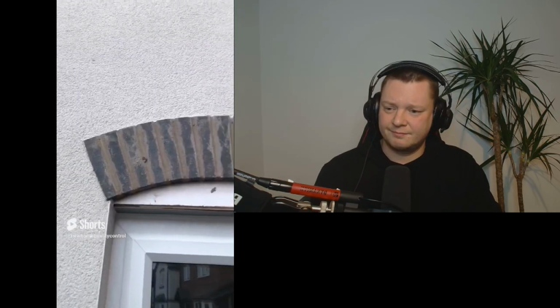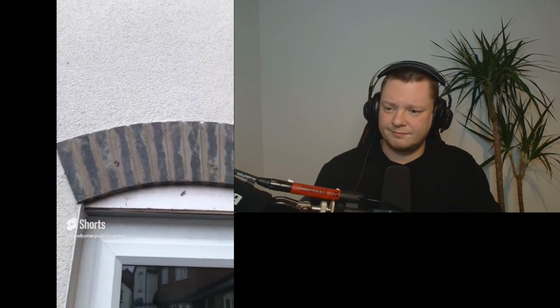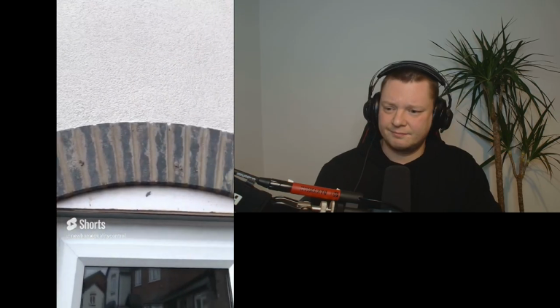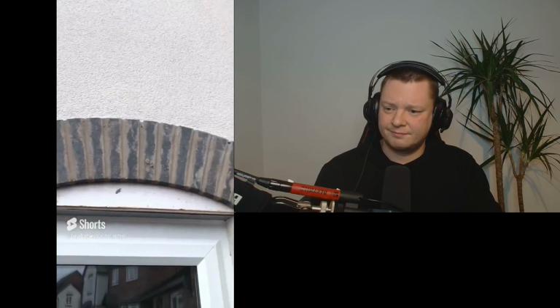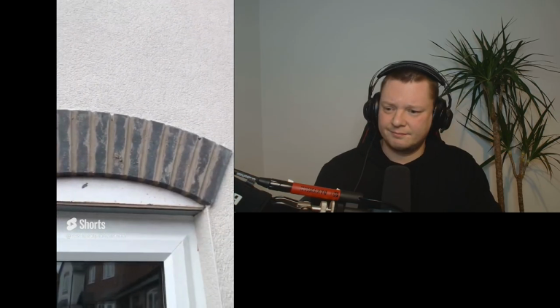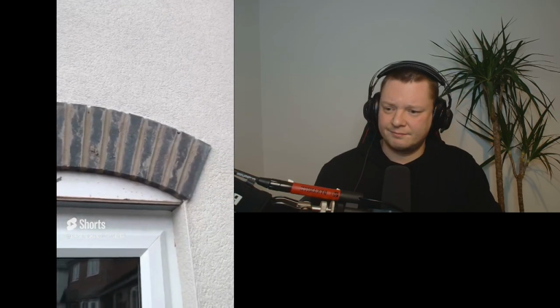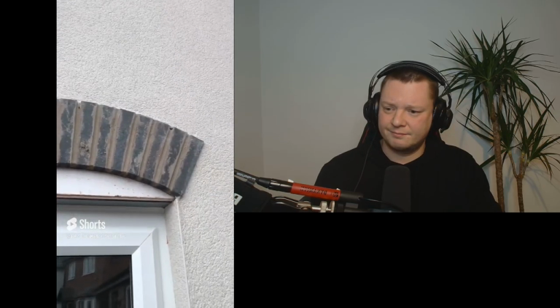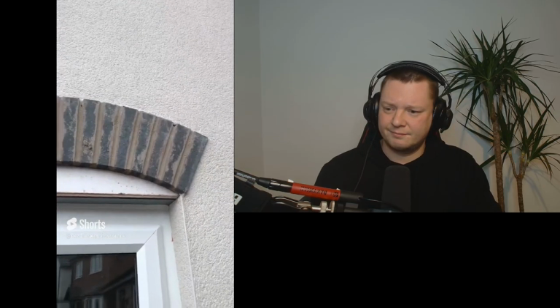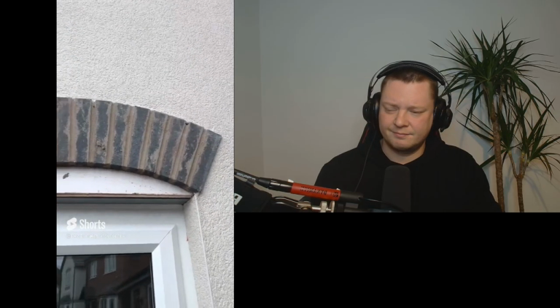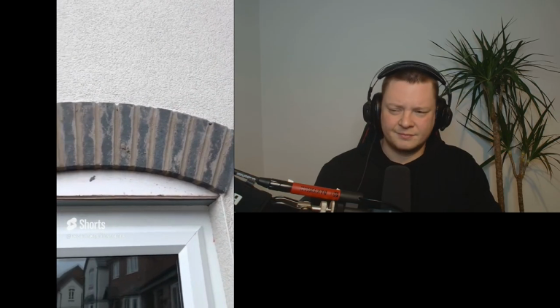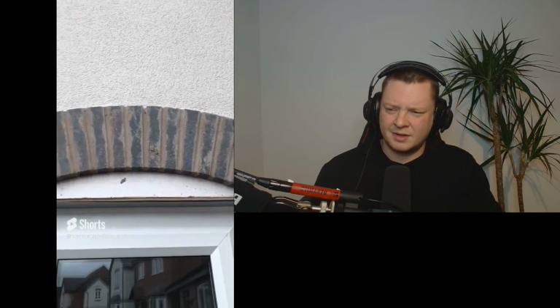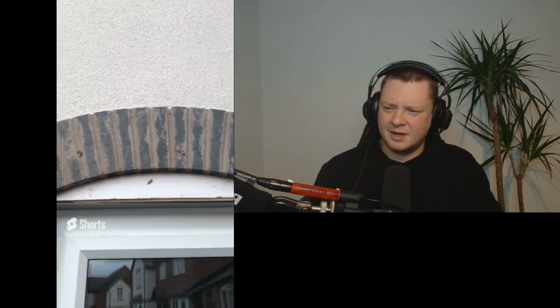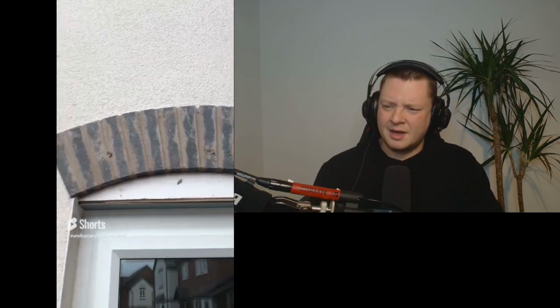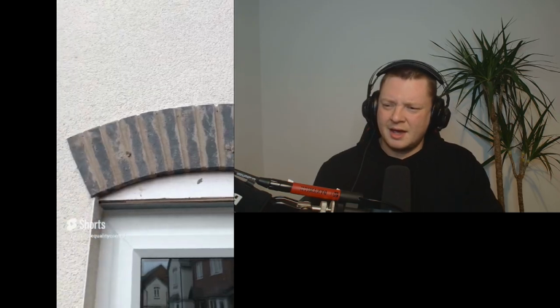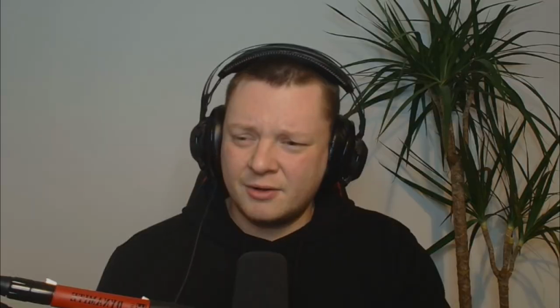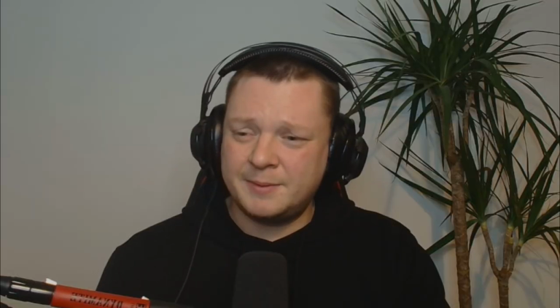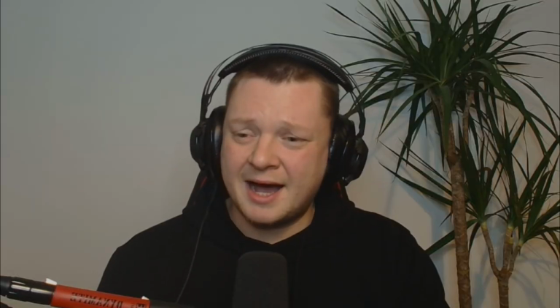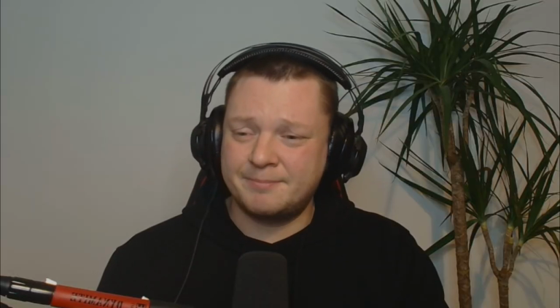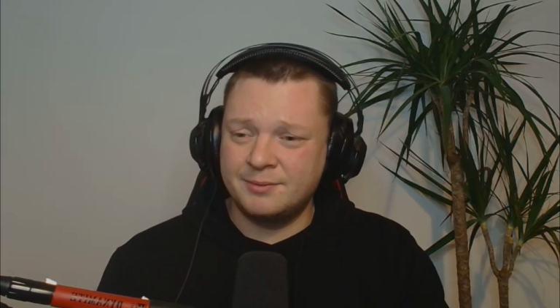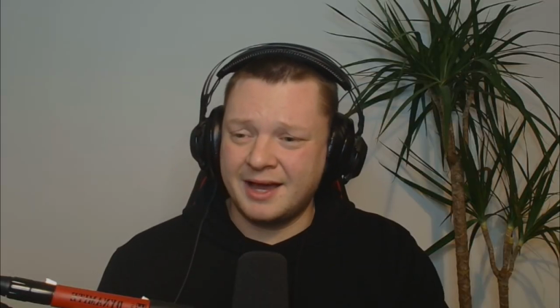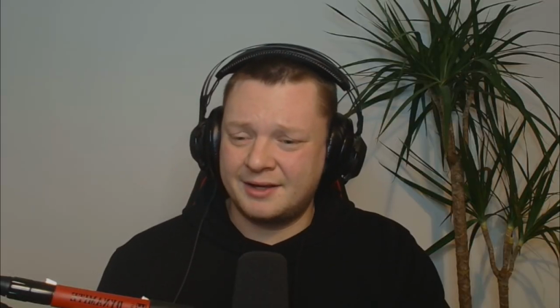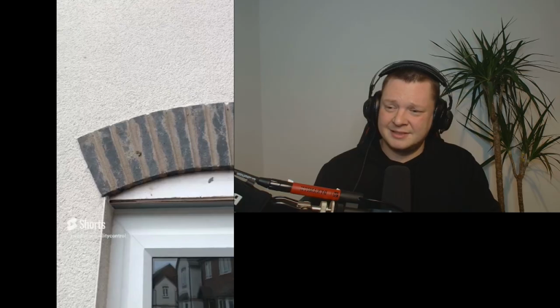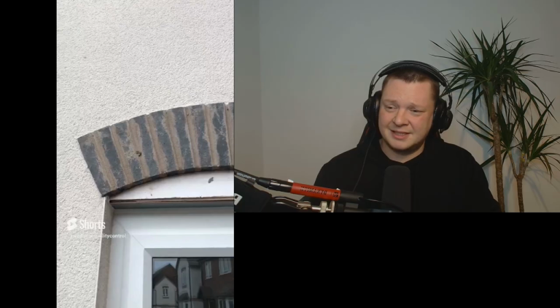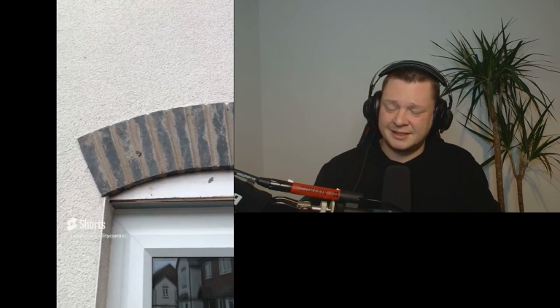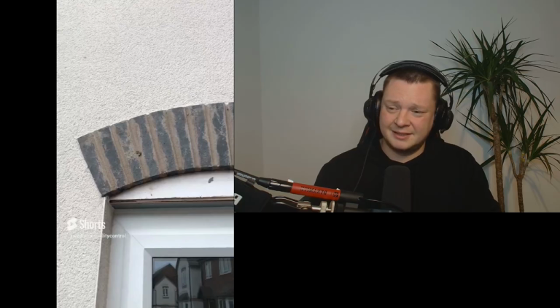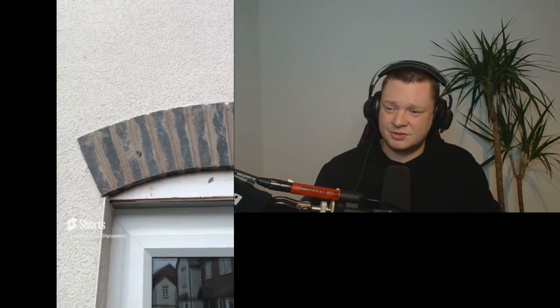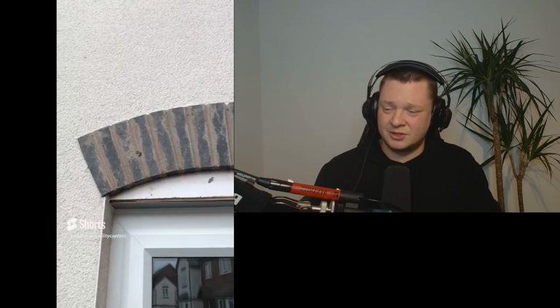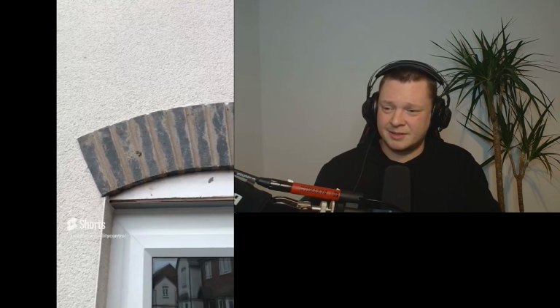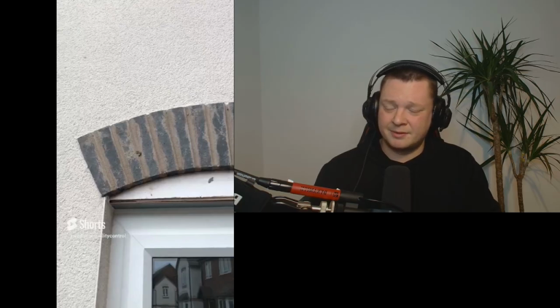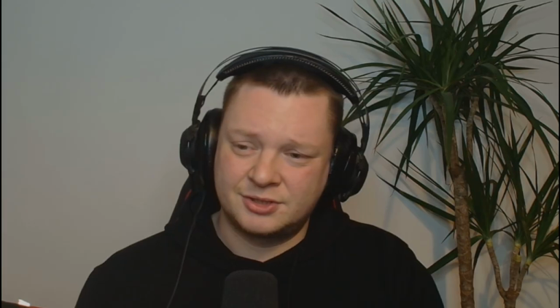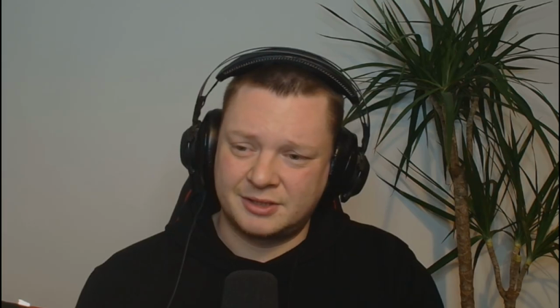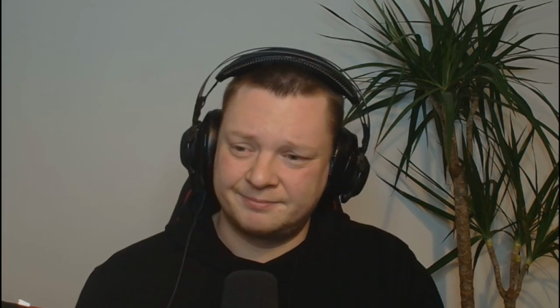There's an absolutely shocking finish to the brickwork above this window. They need to clean it and clean those joints up.